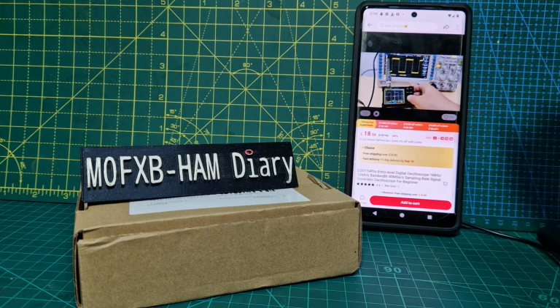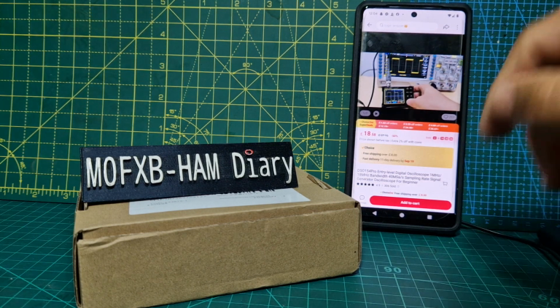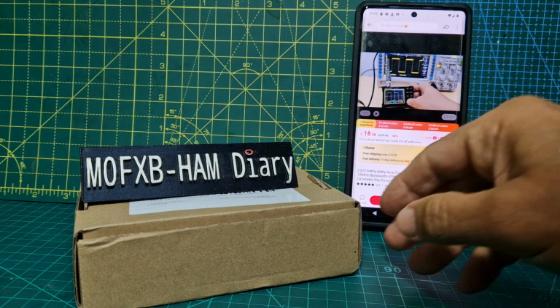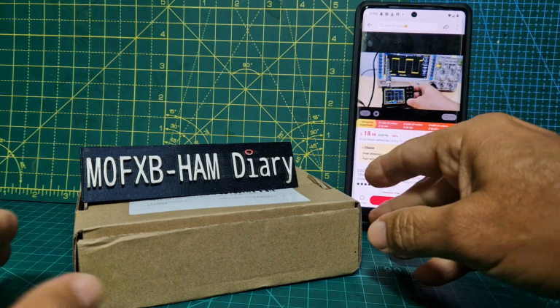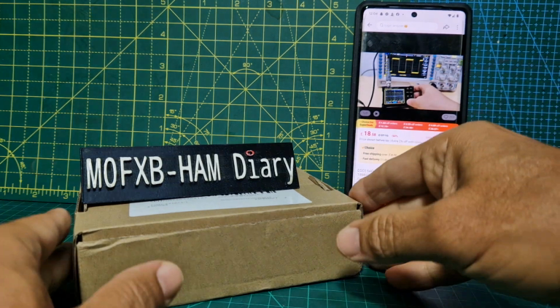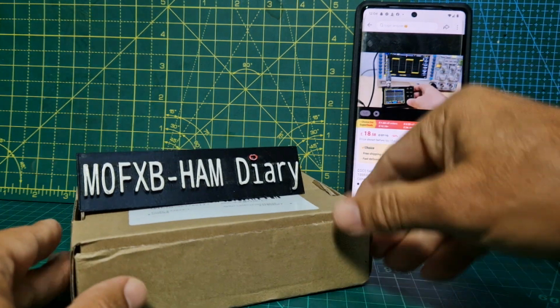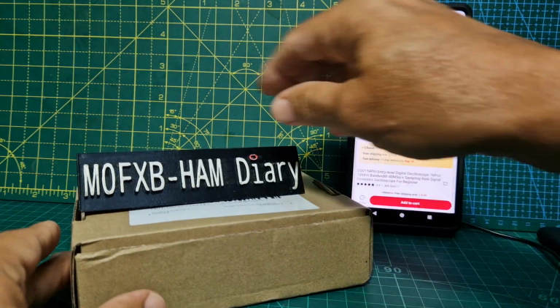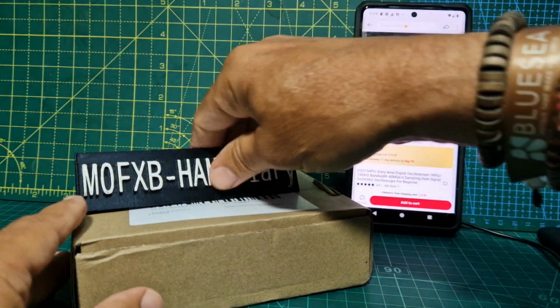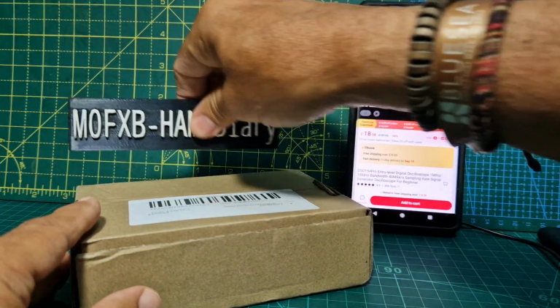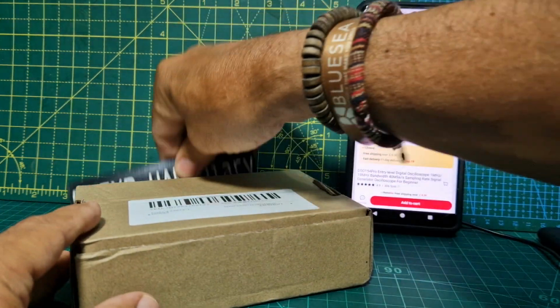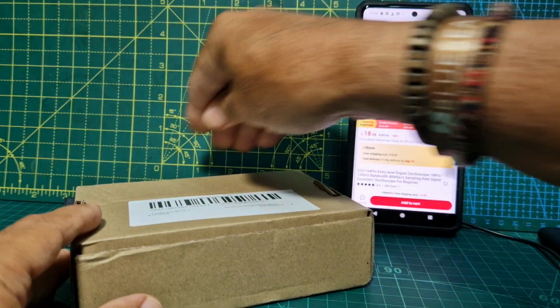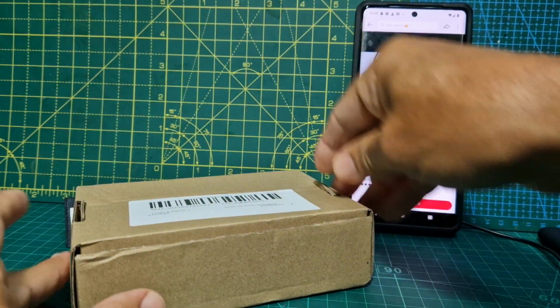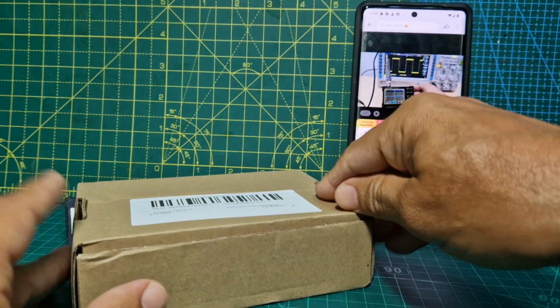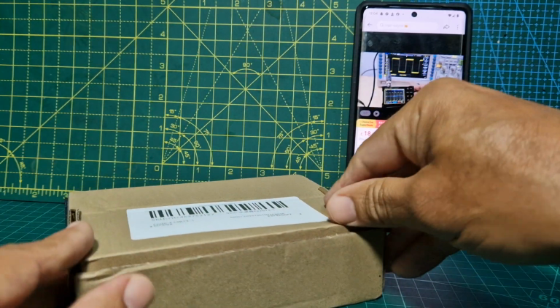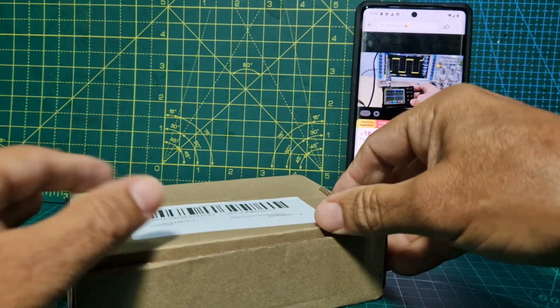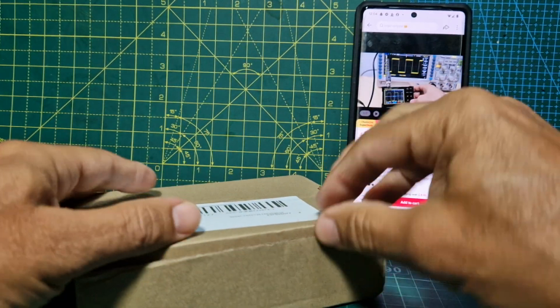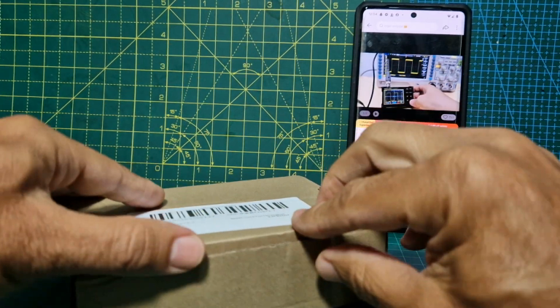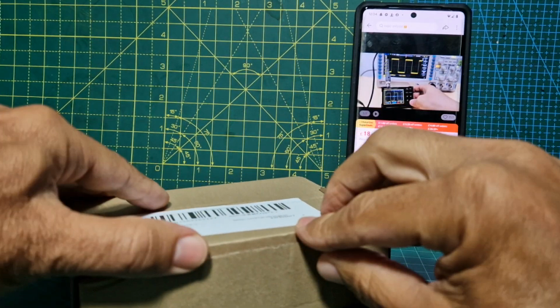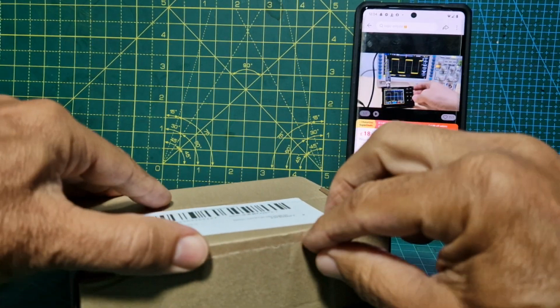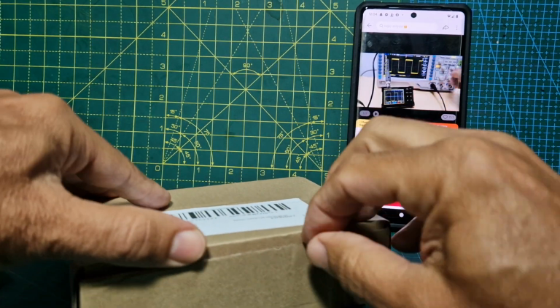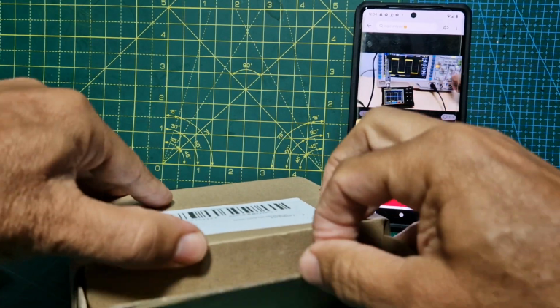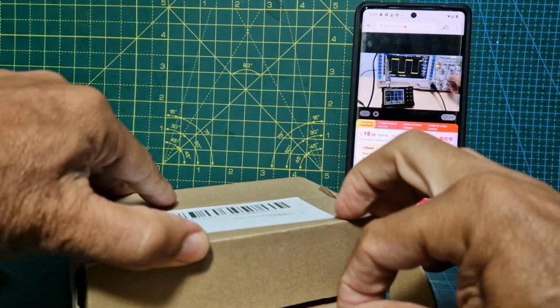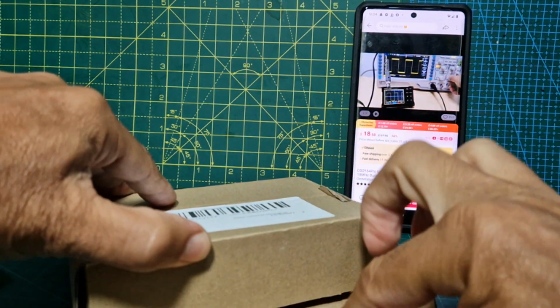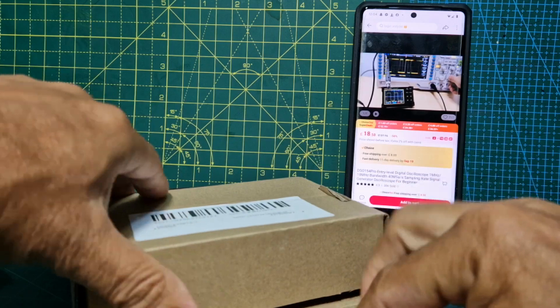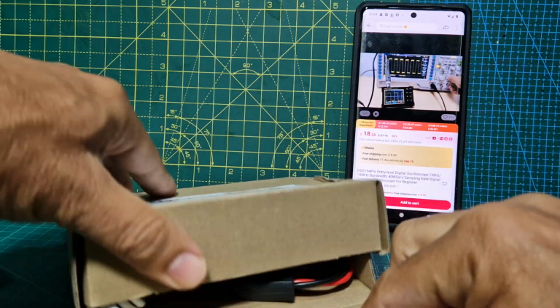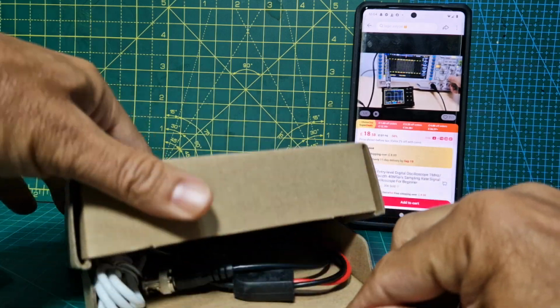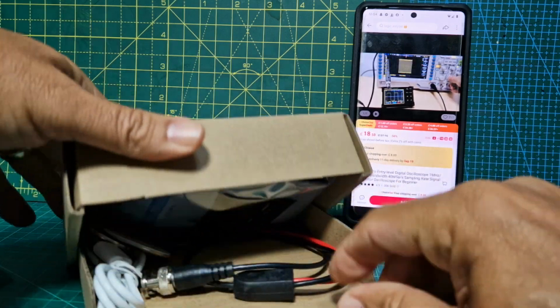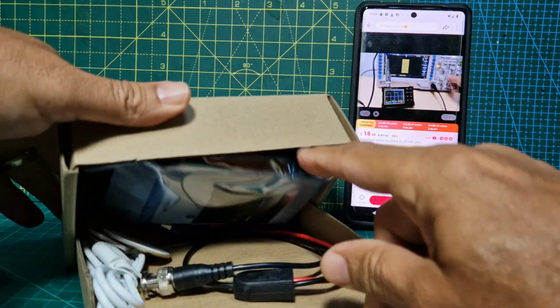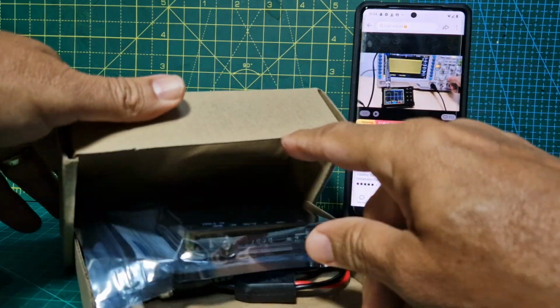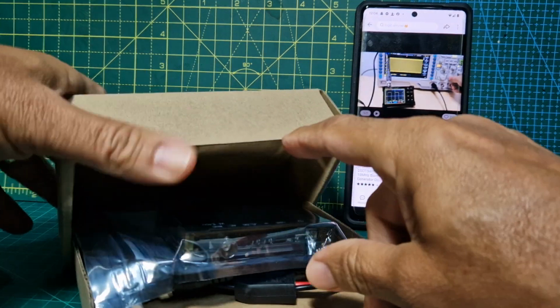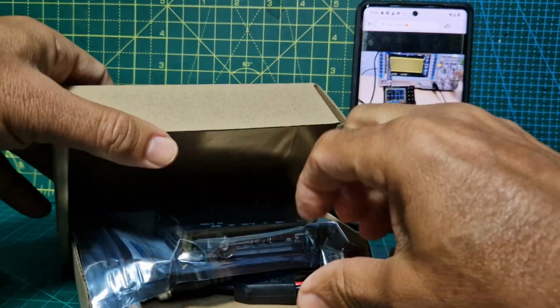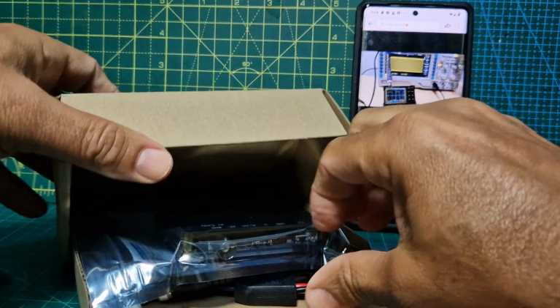Now I've never used an oscilloscope ever. So I thought, what a great way to learn.